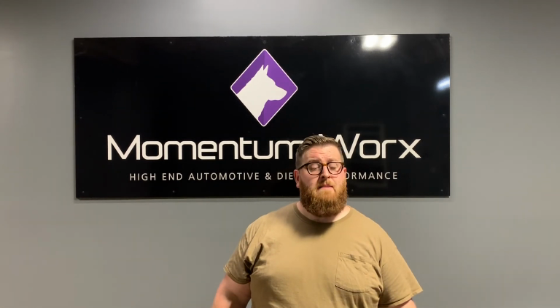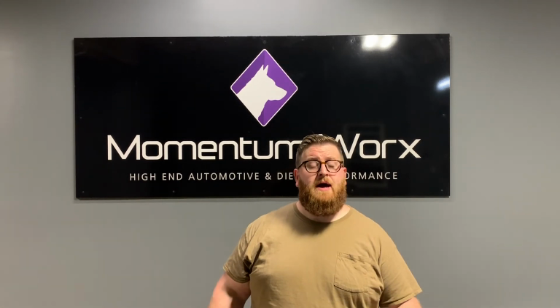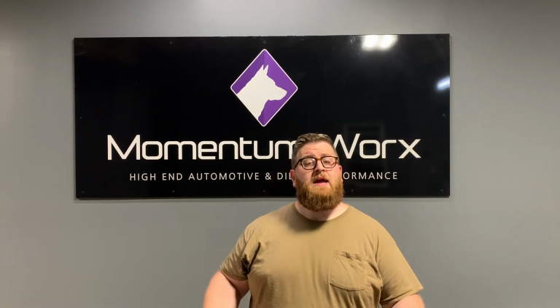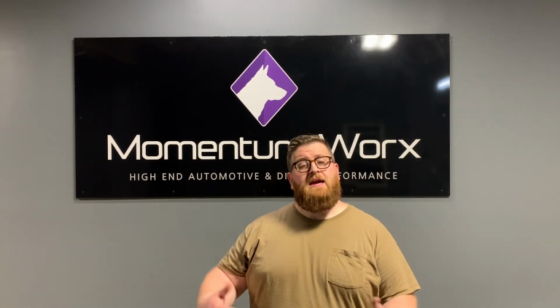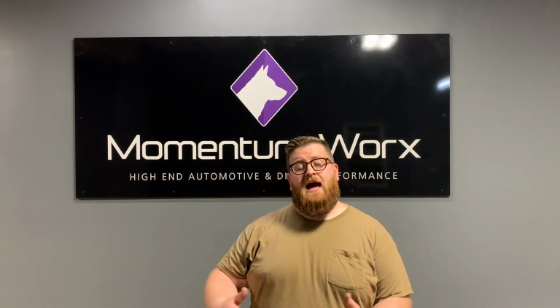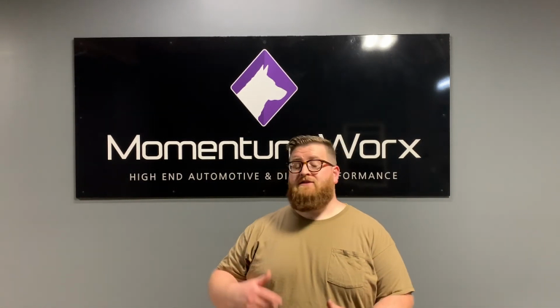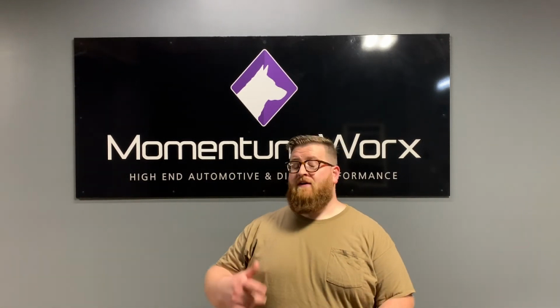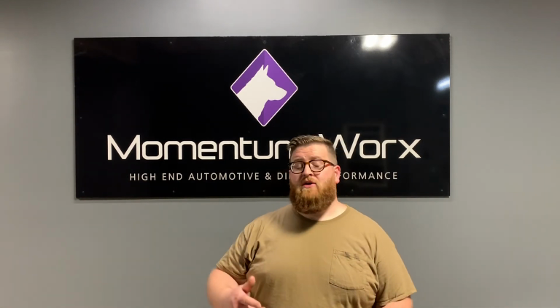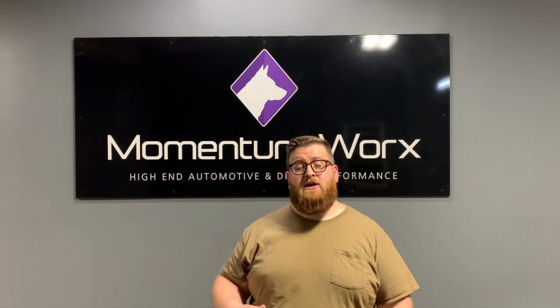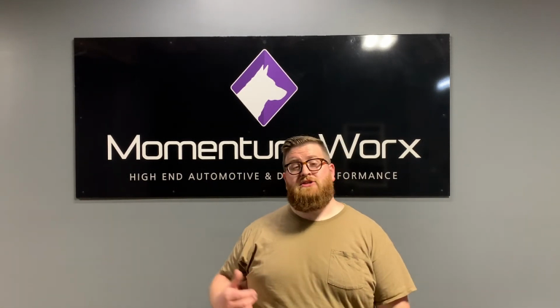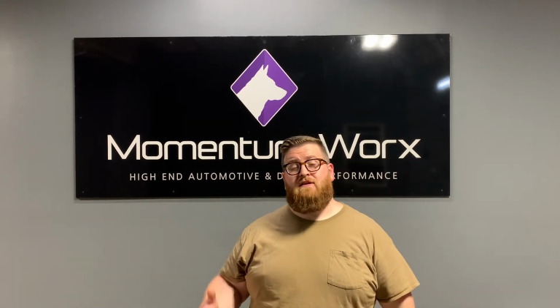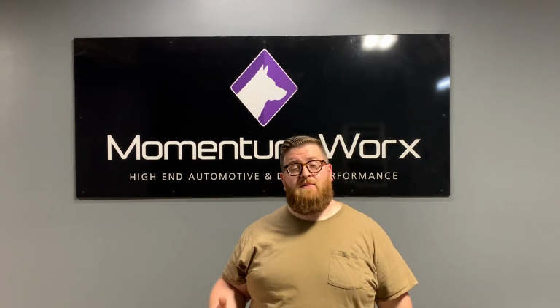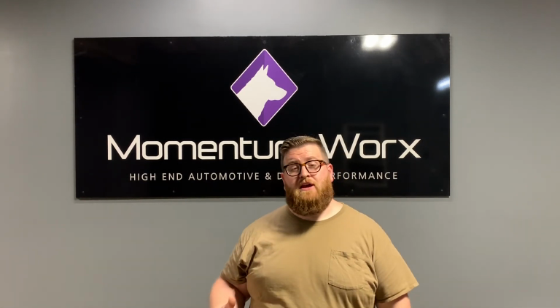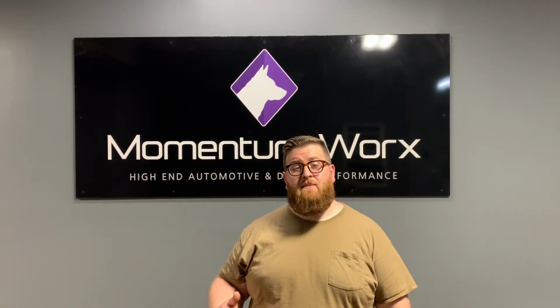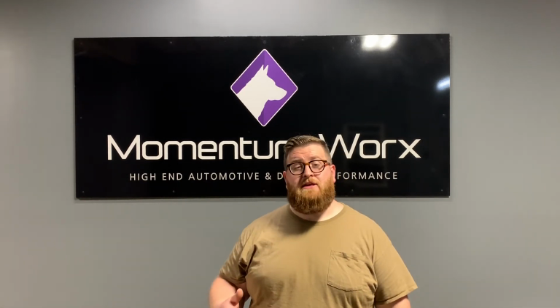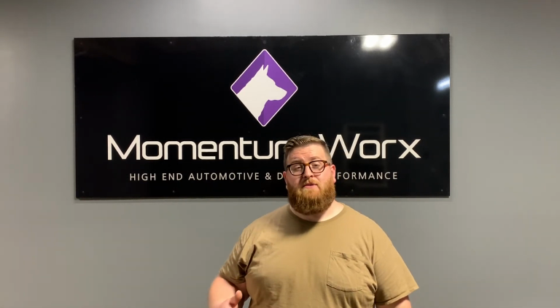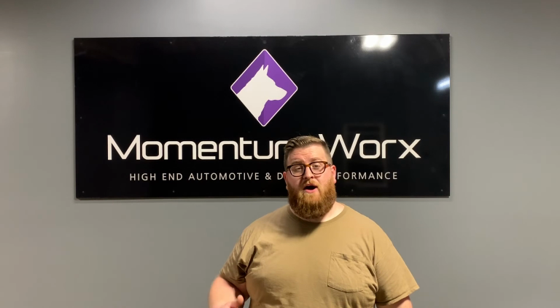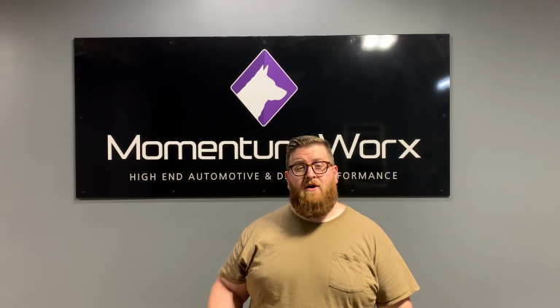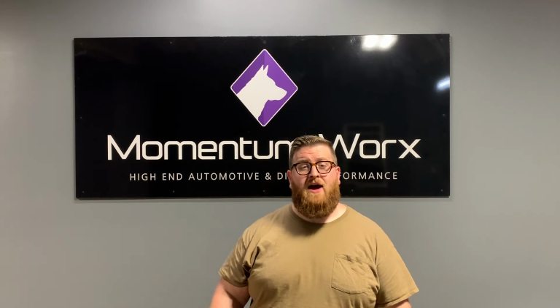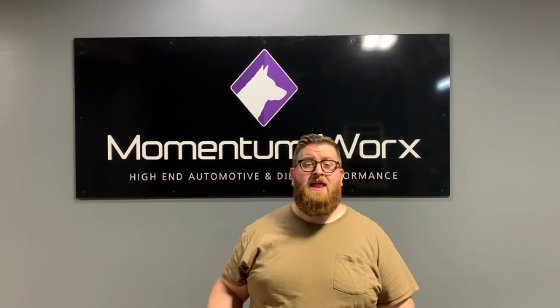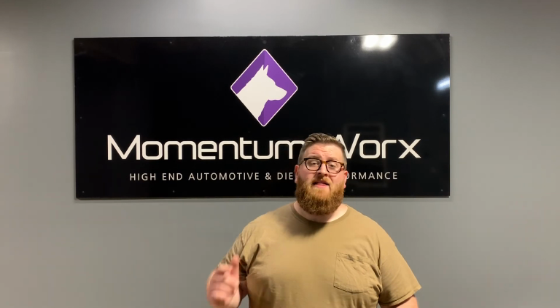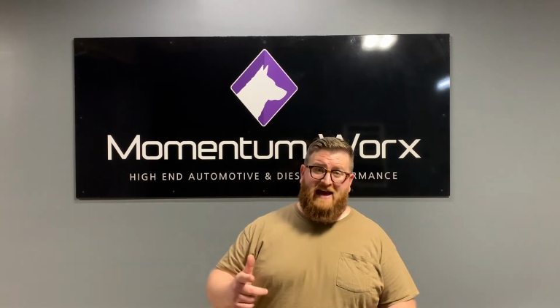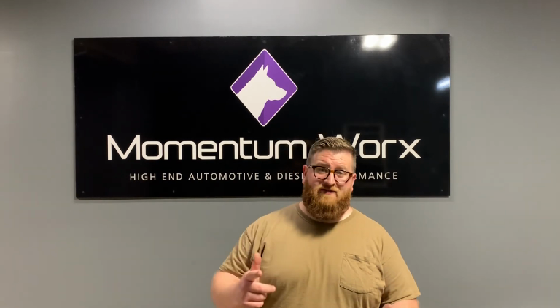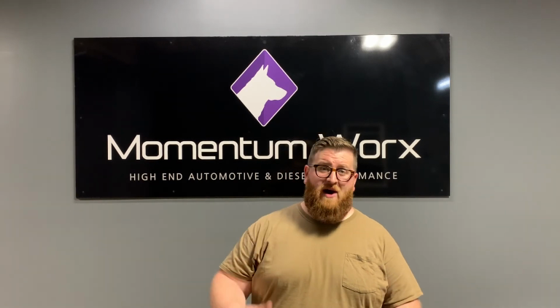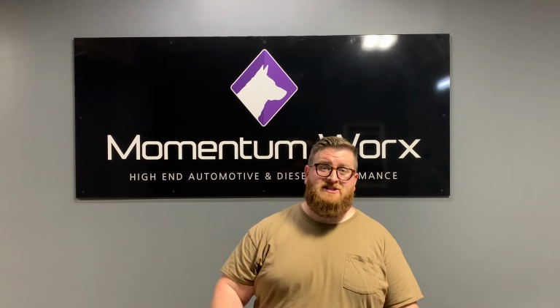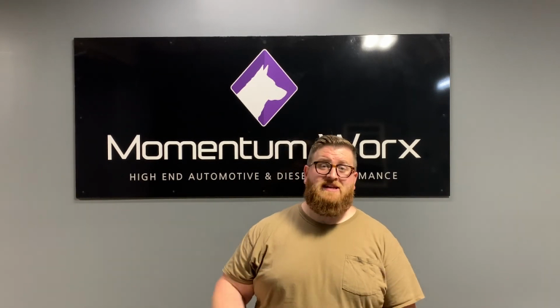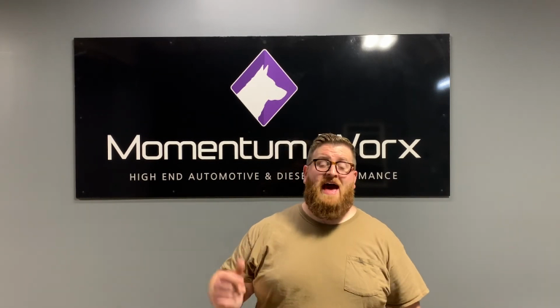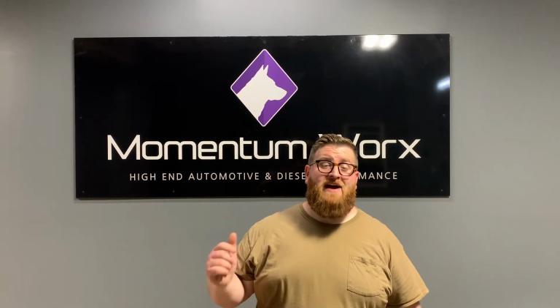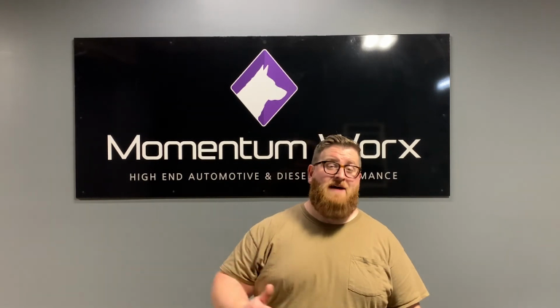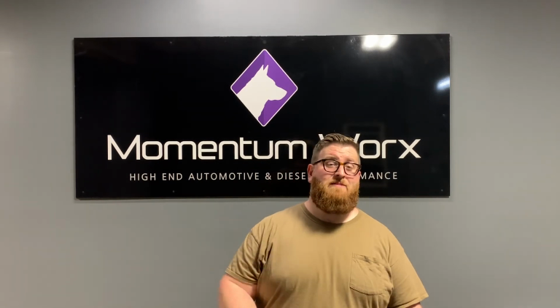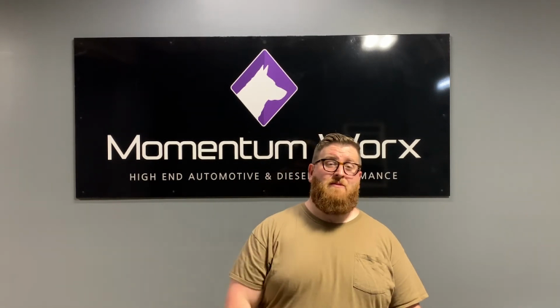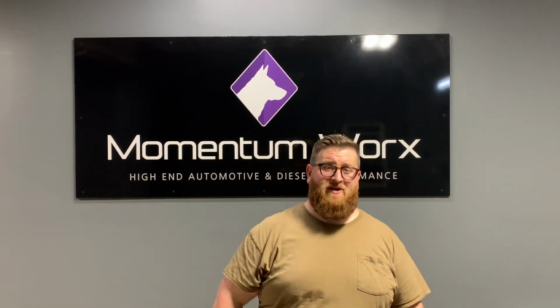If you have any questions, leave them in the comments below. Thanks for watching. Have a happy Memorial Day.